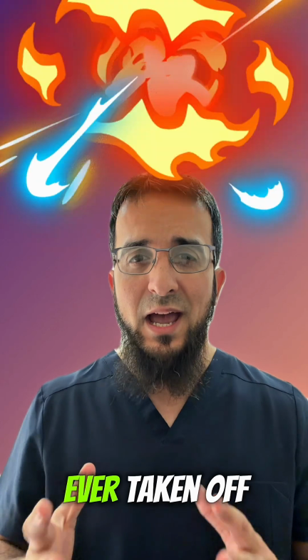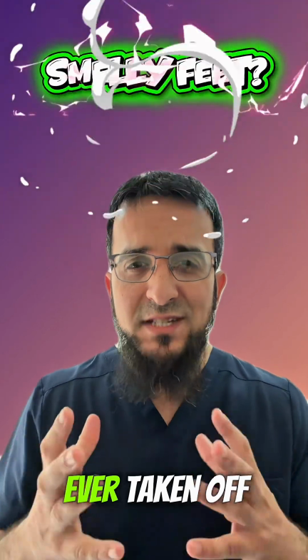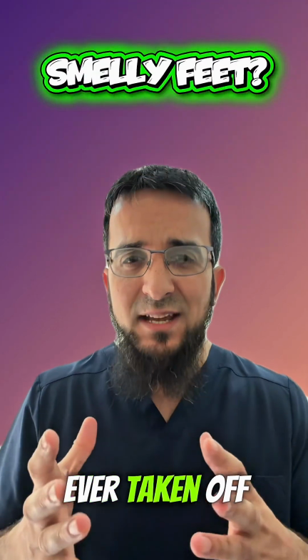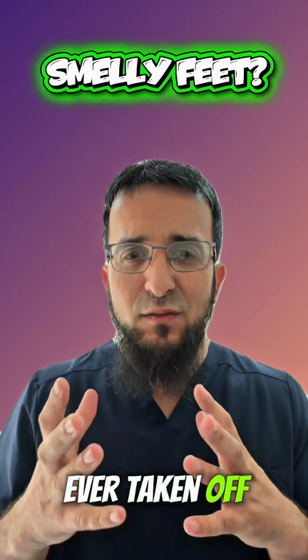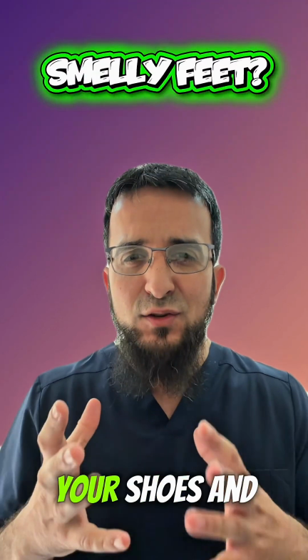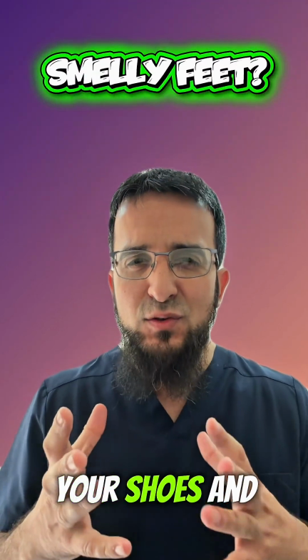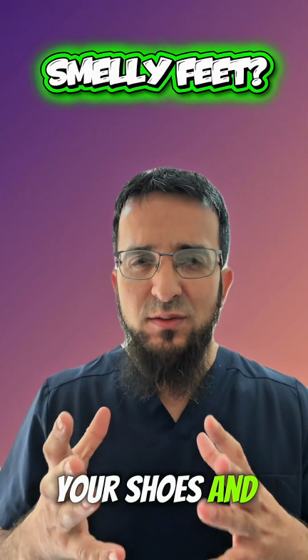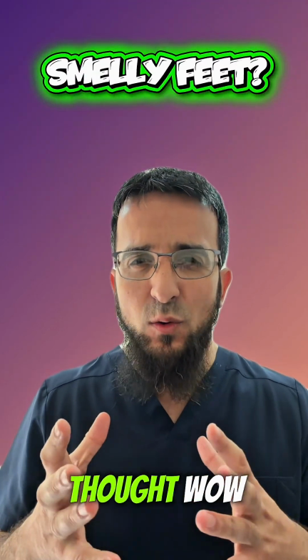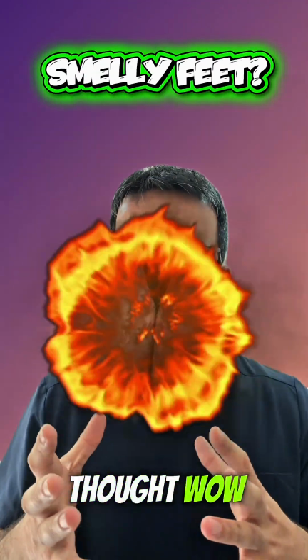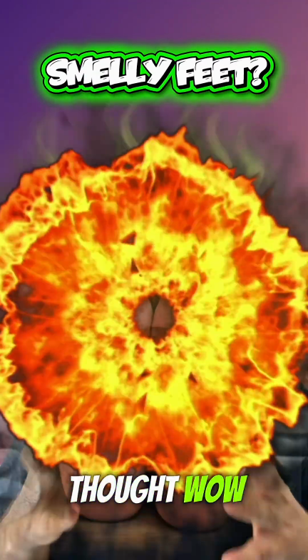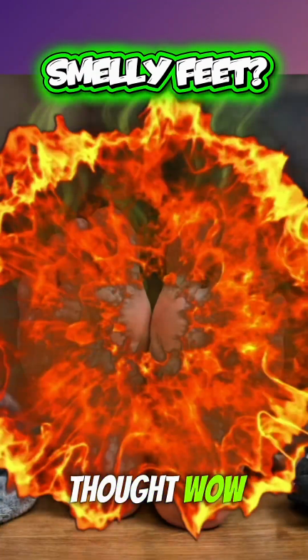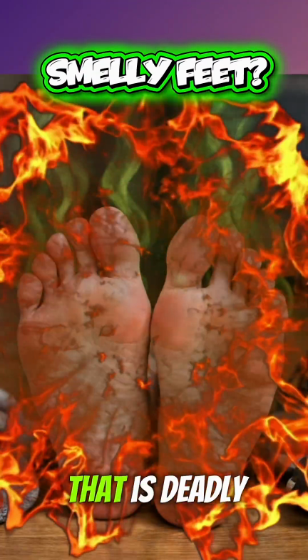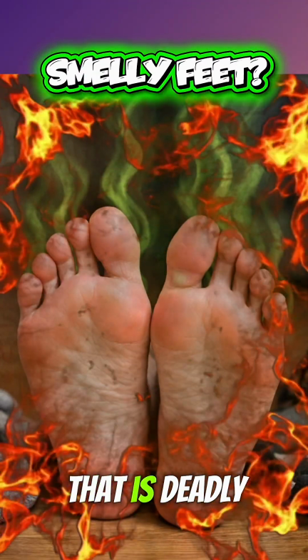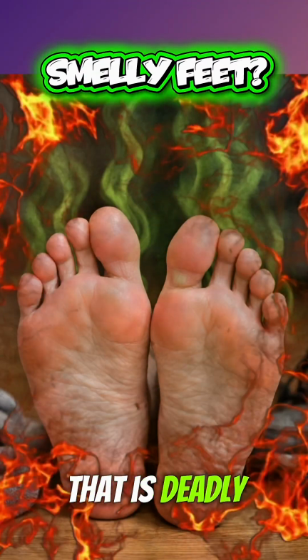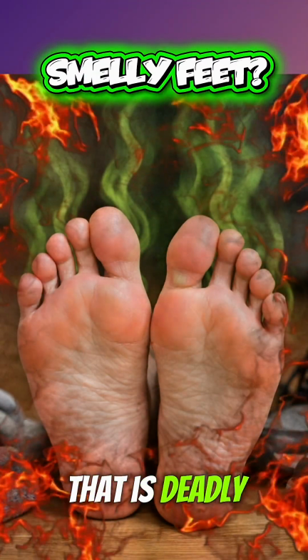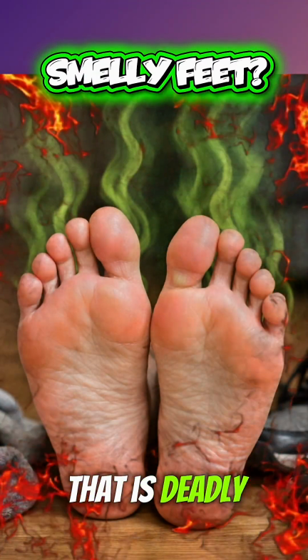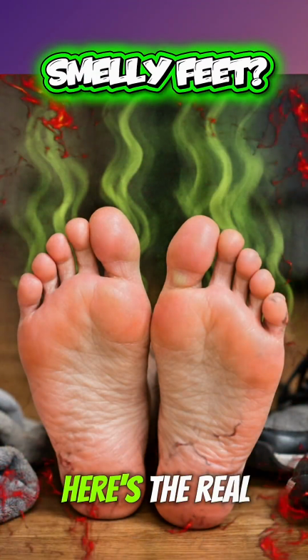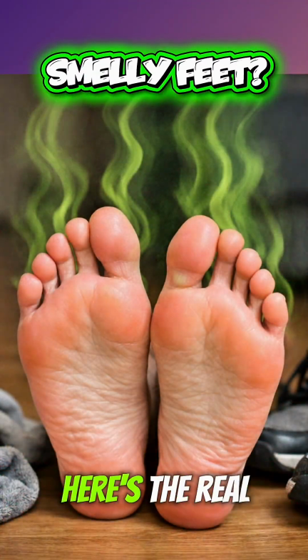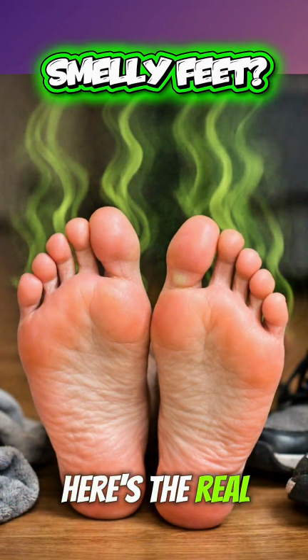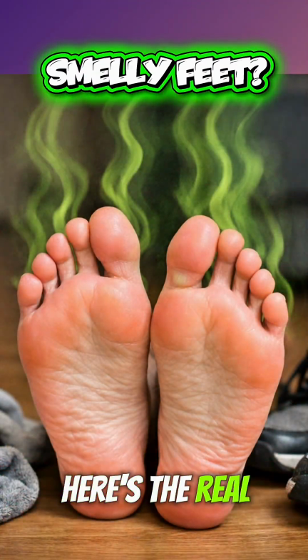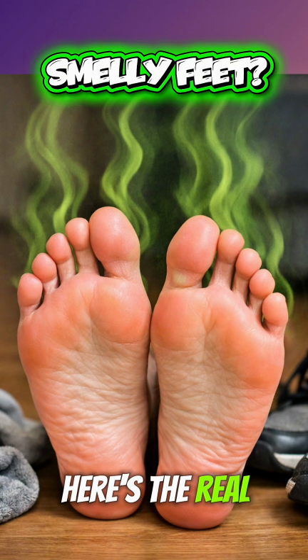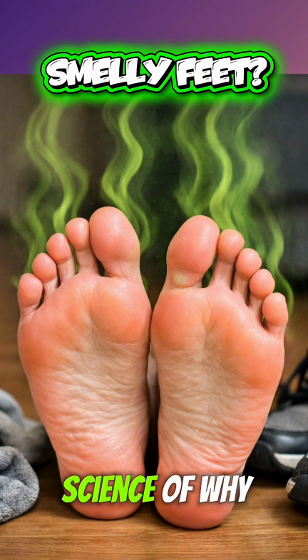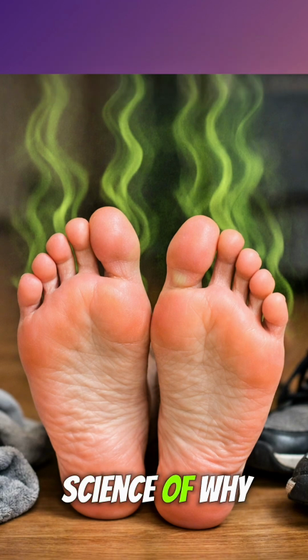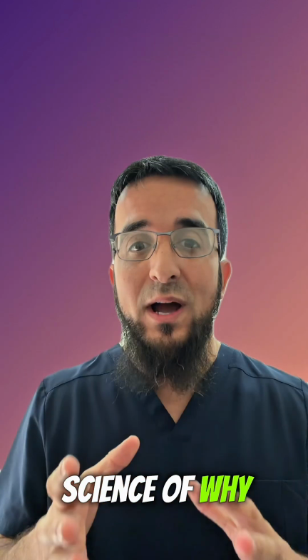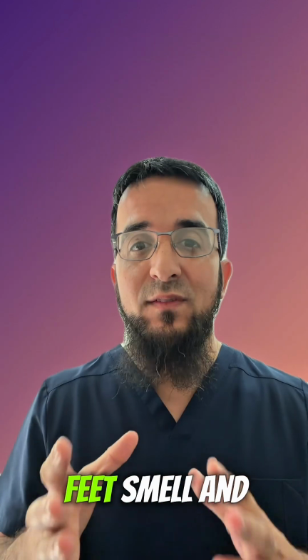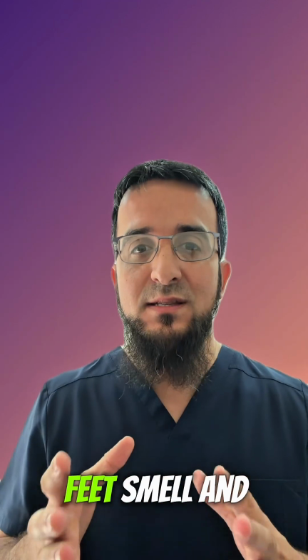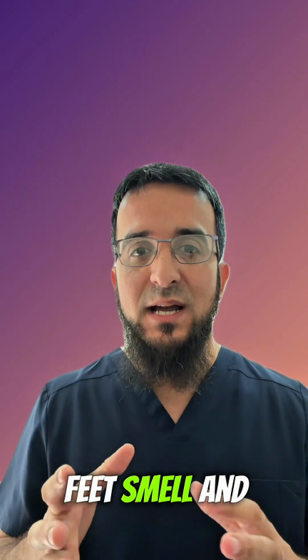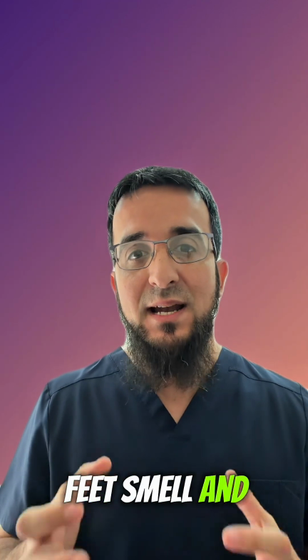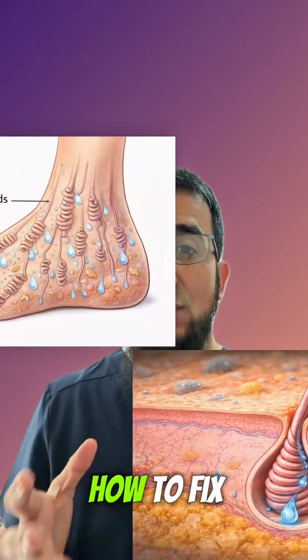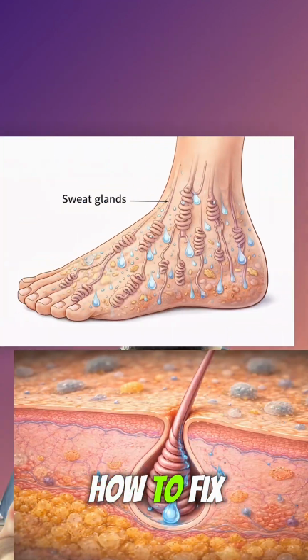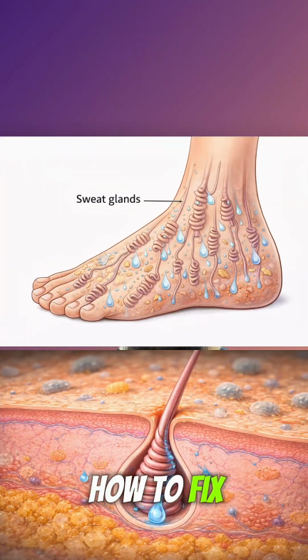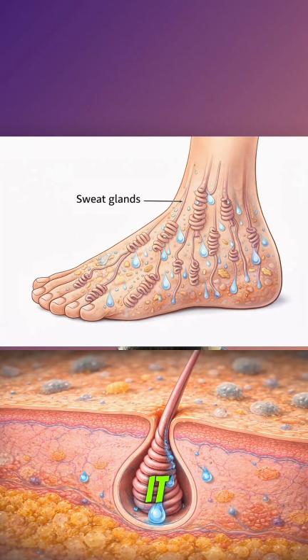Ever taken off your shoes and thought, wow, that is deadly. Here's the real science of why feet smell and how to fix it.